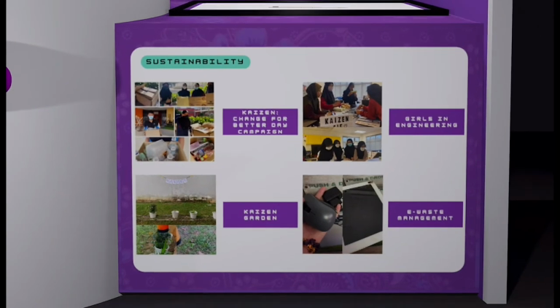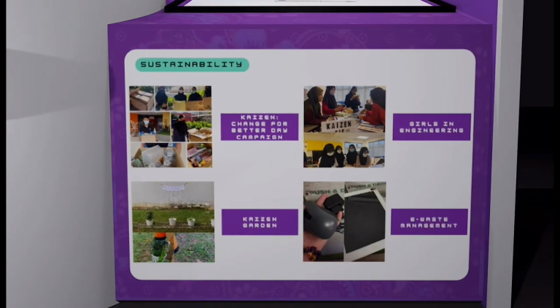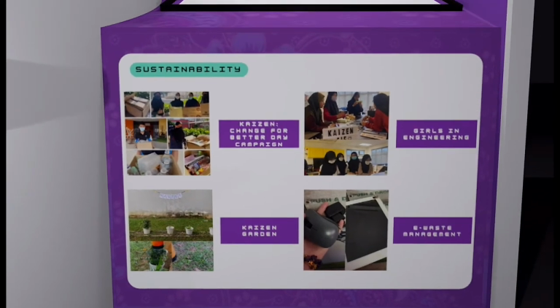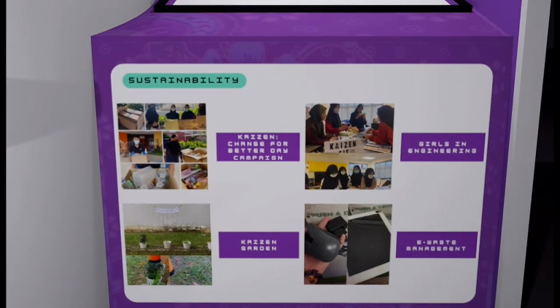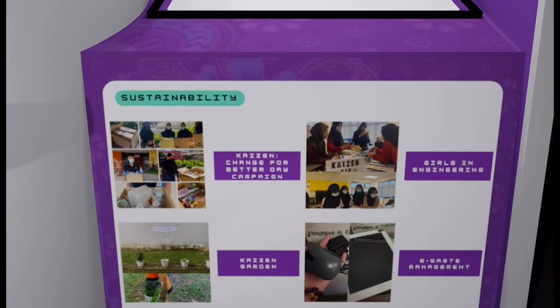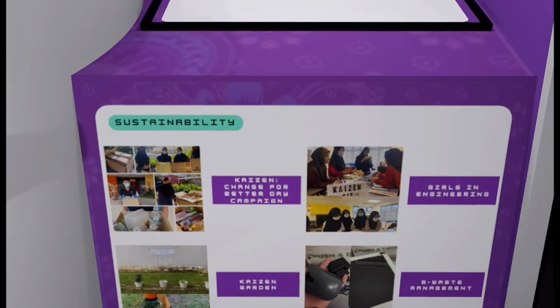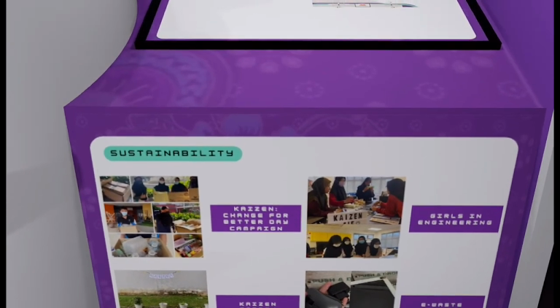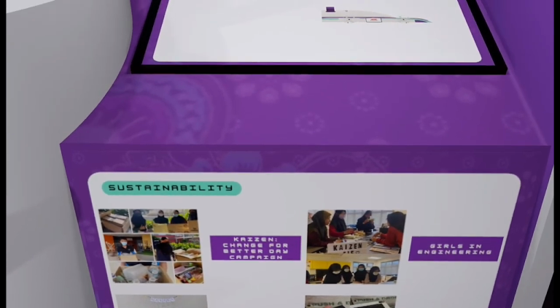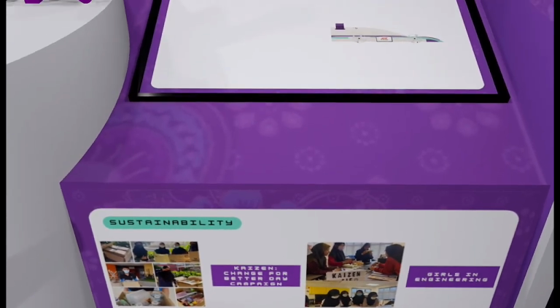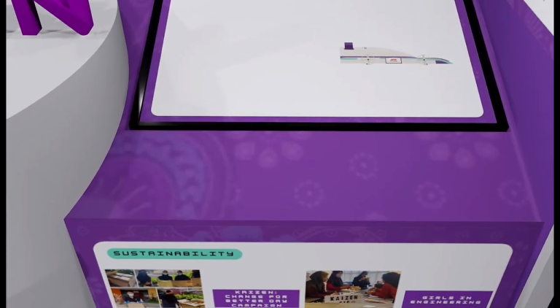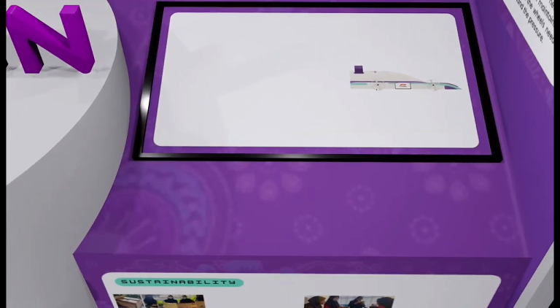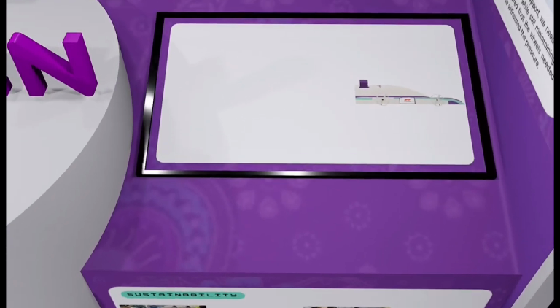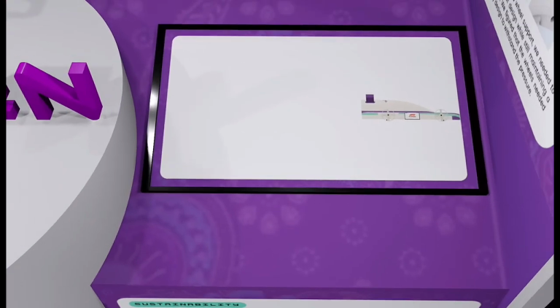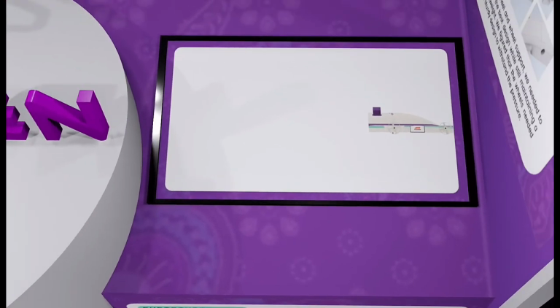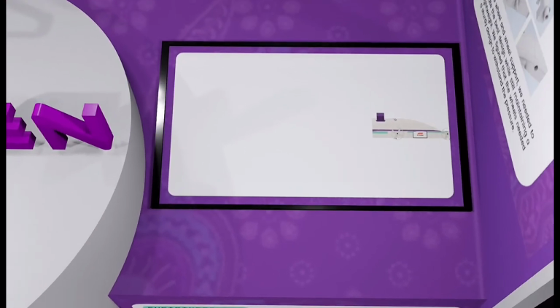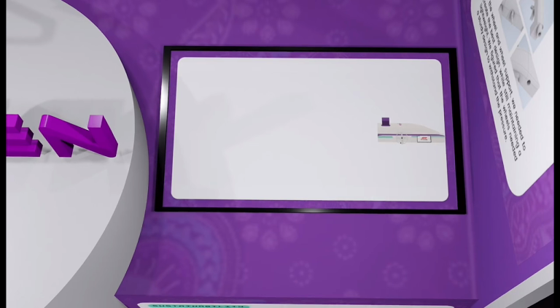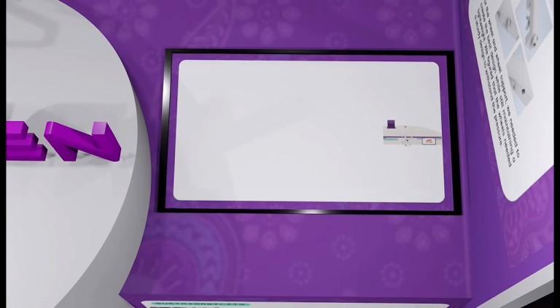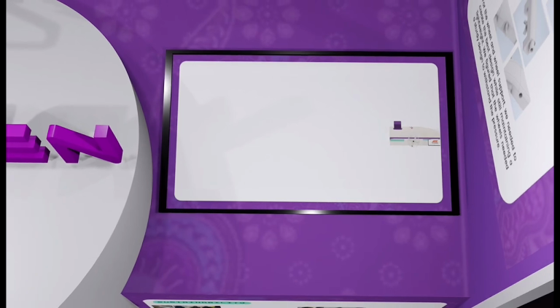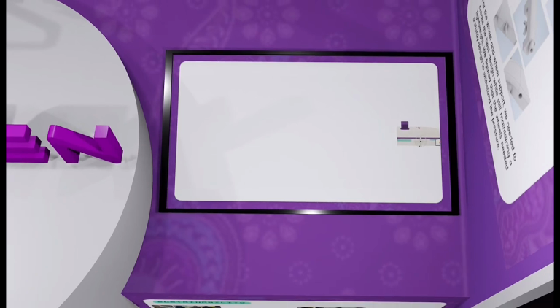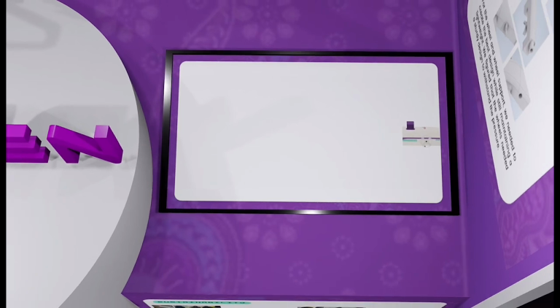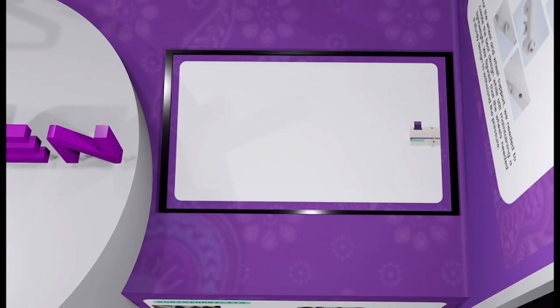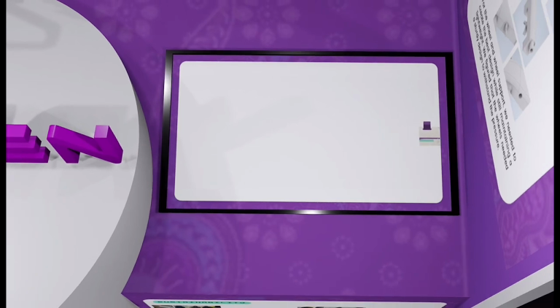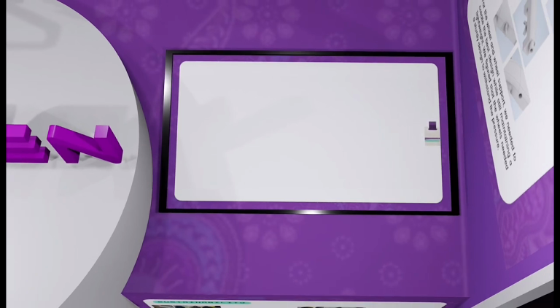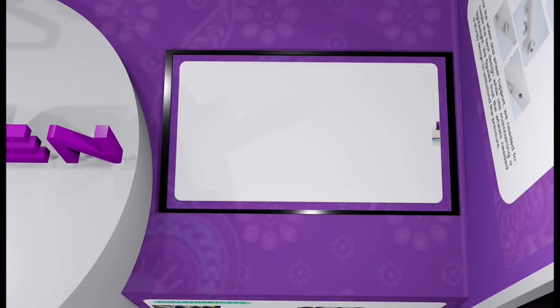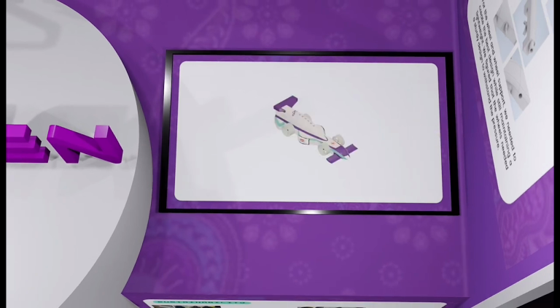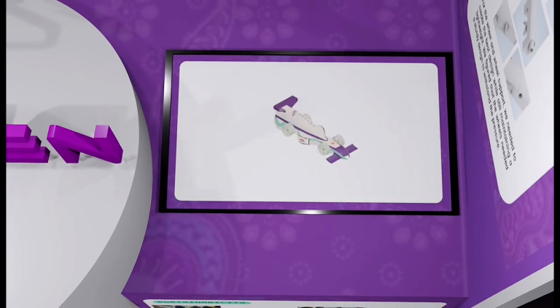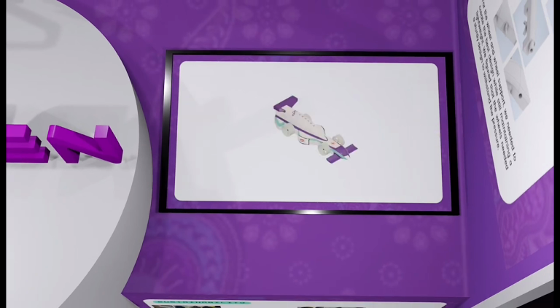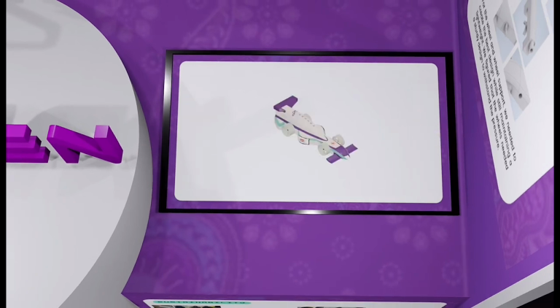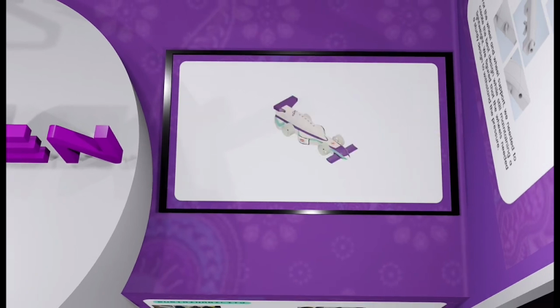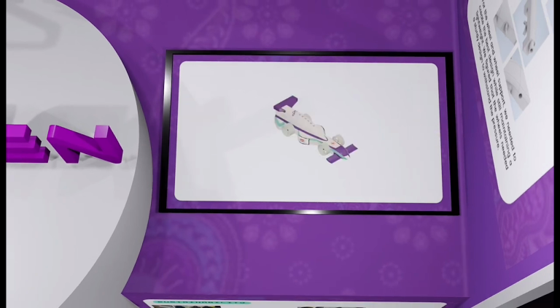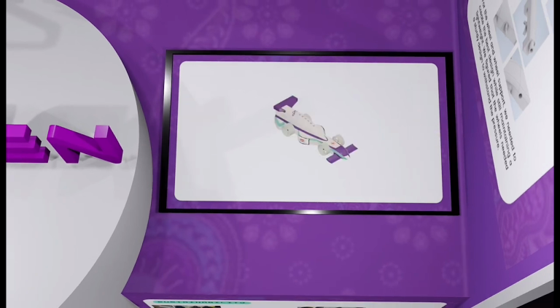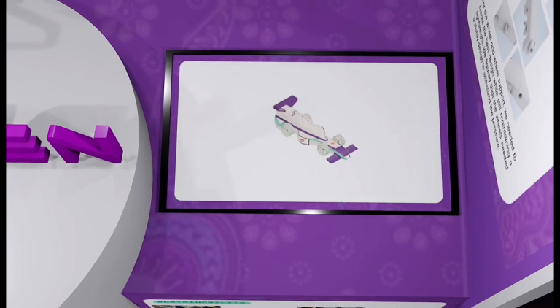Lastly, we also have a screen that presents a short animation video of our car.